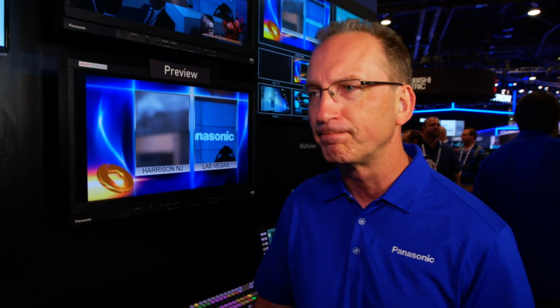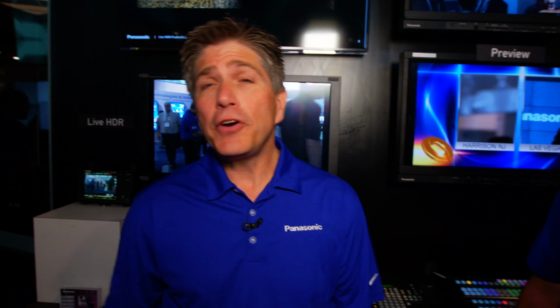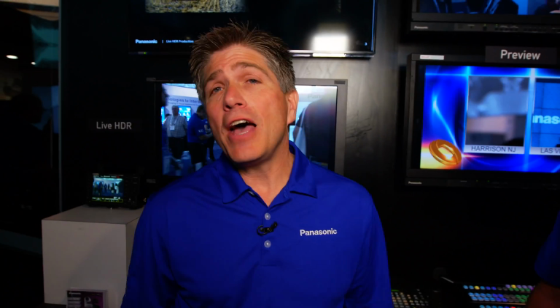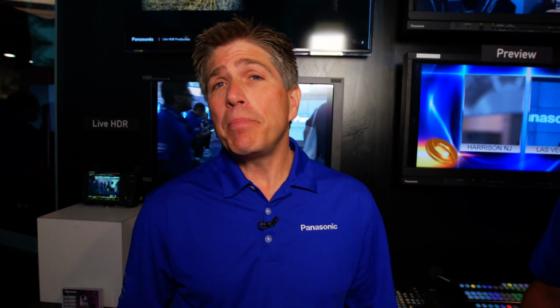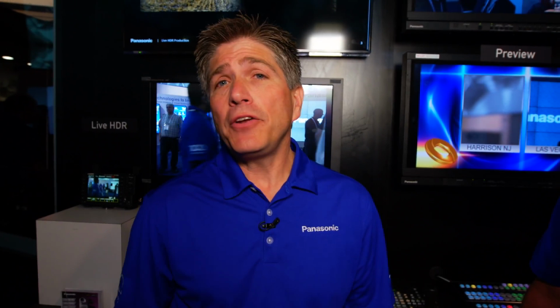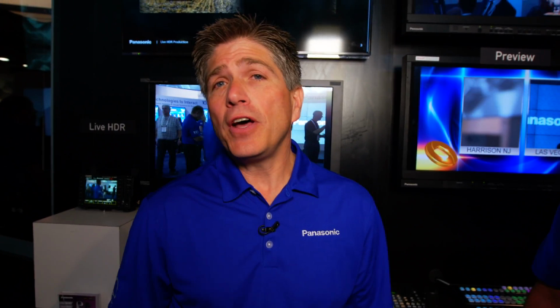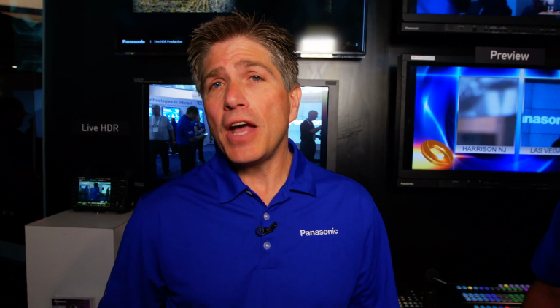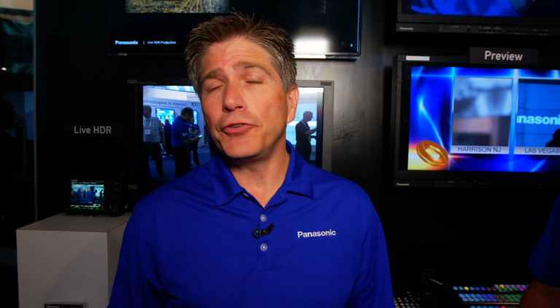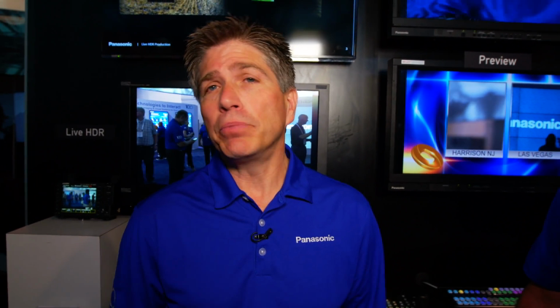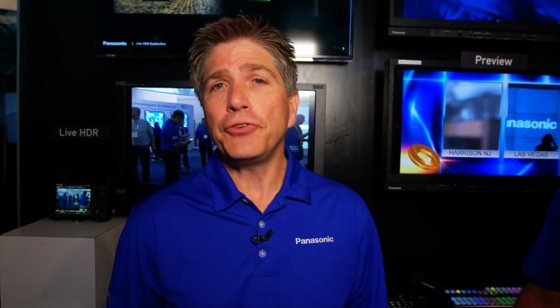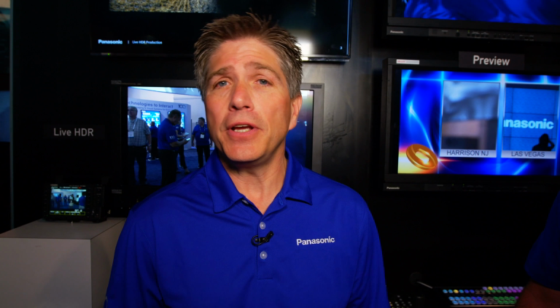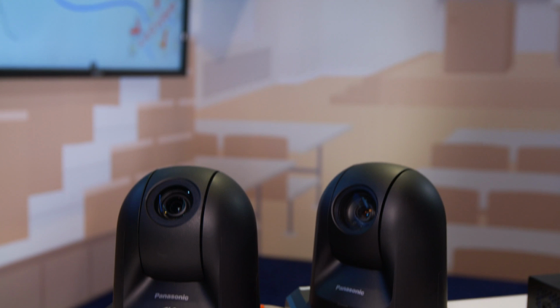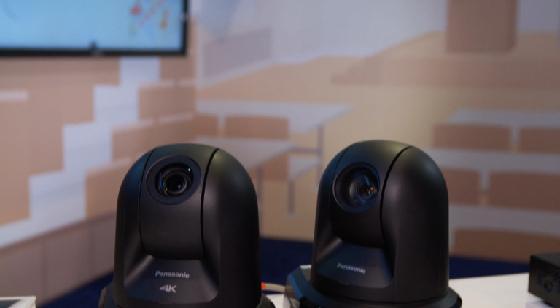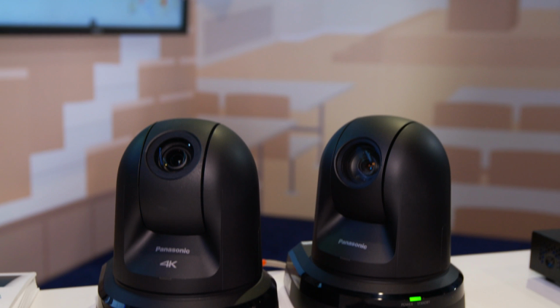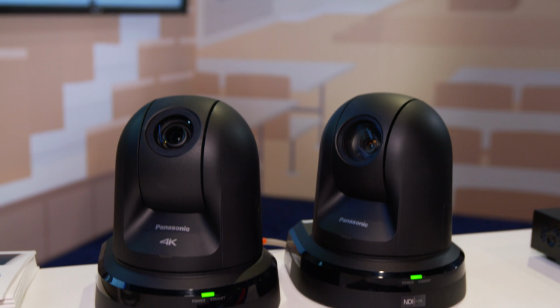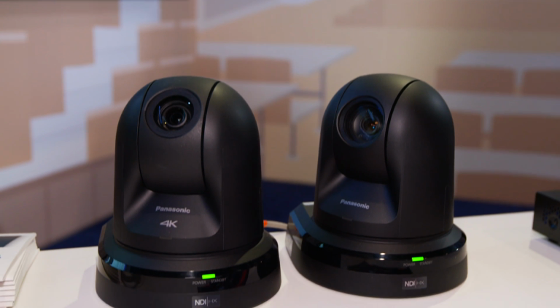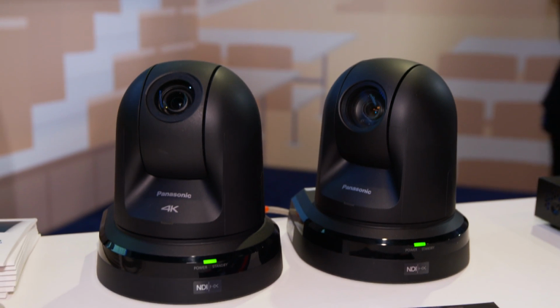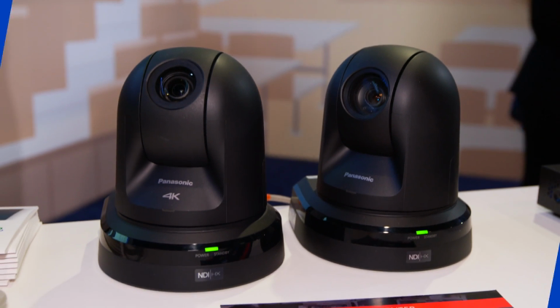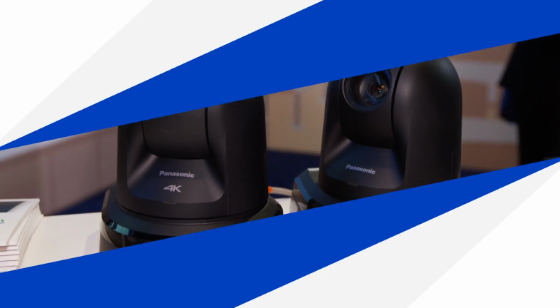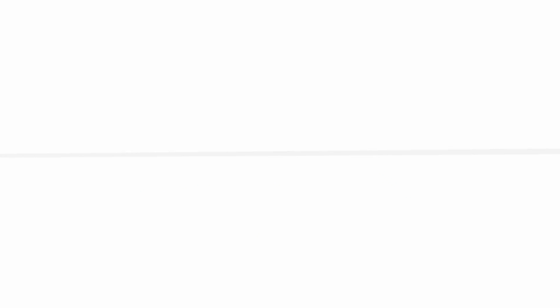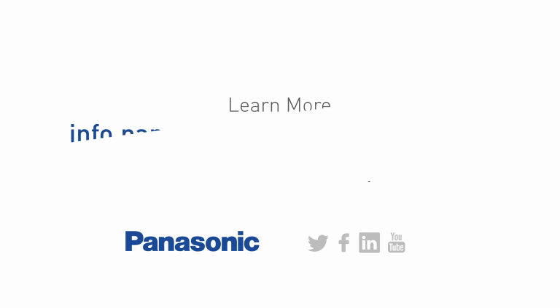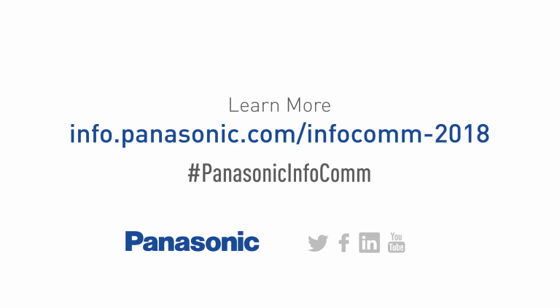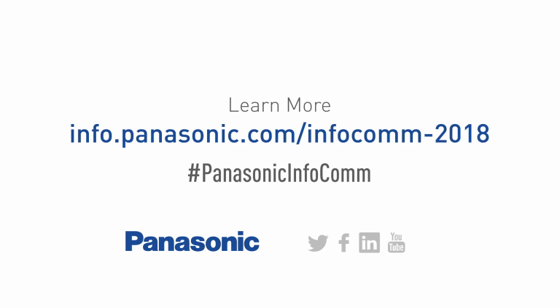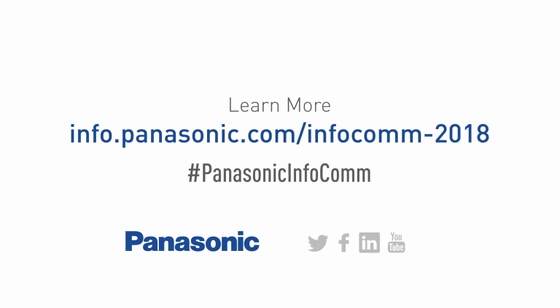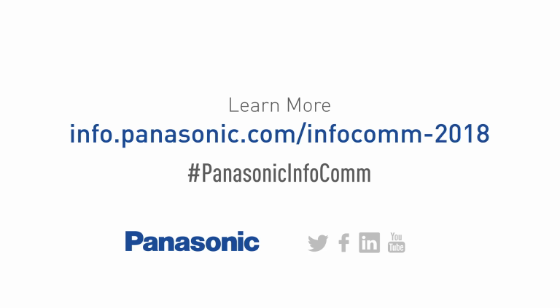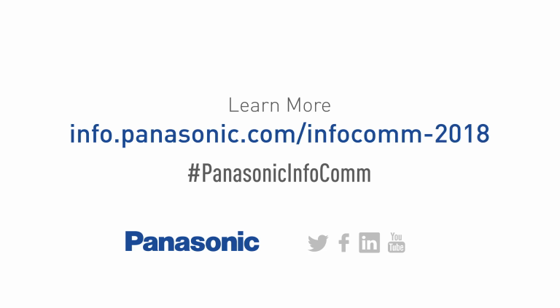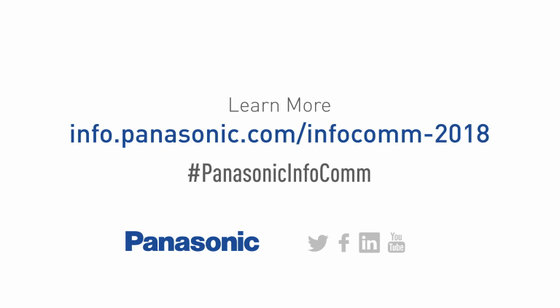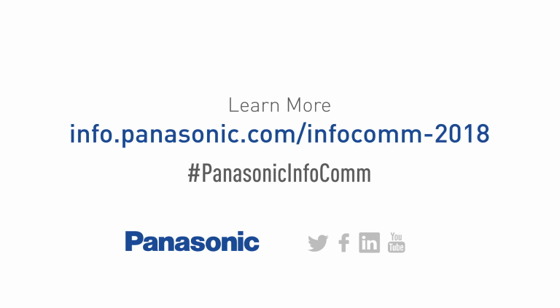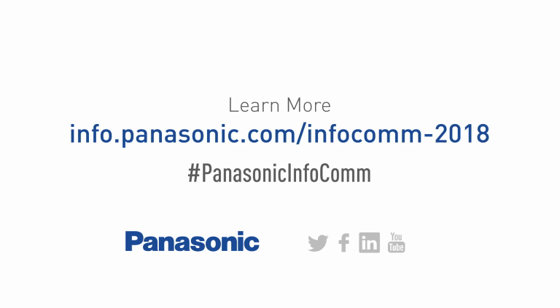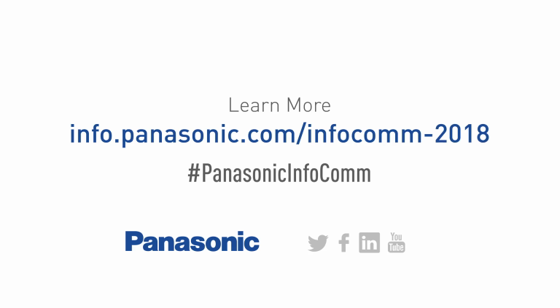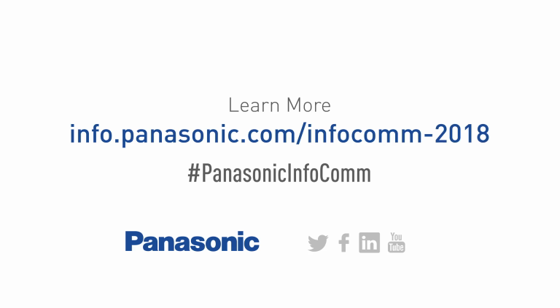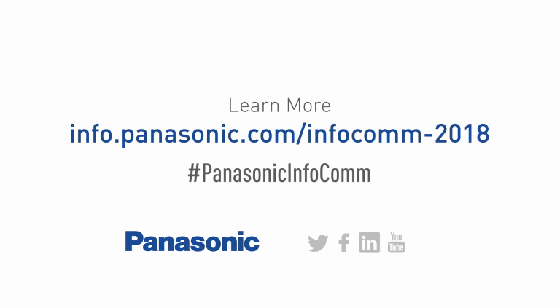So there you have it. Panasonic has the simplicity to get streamed all around the world.